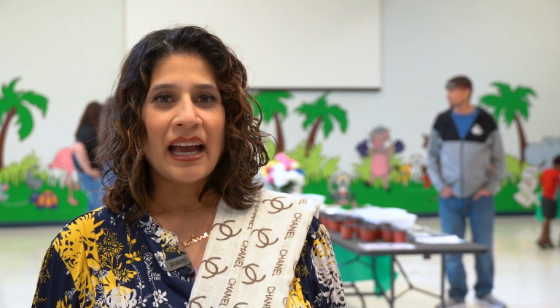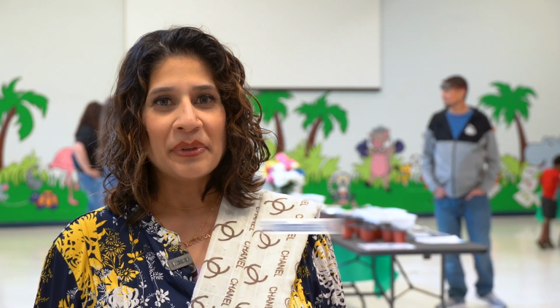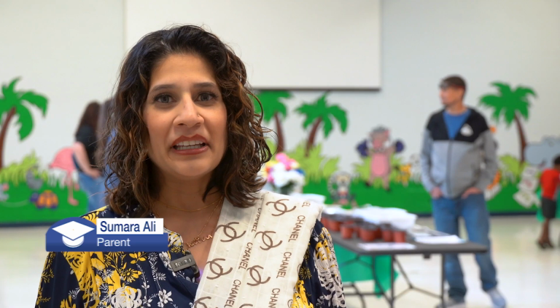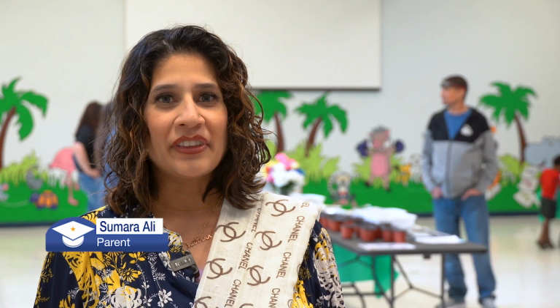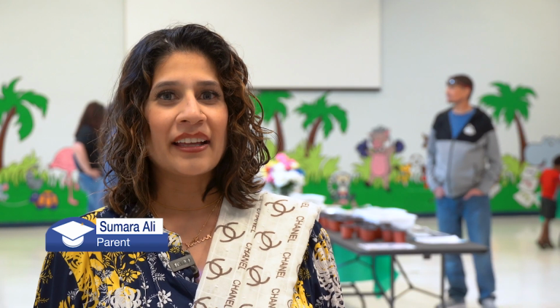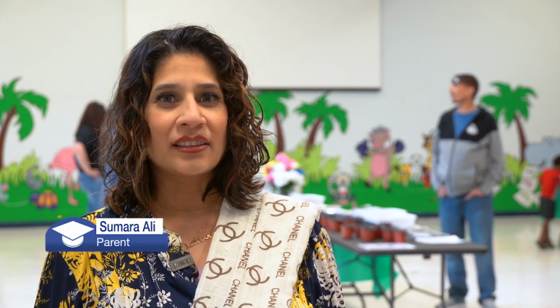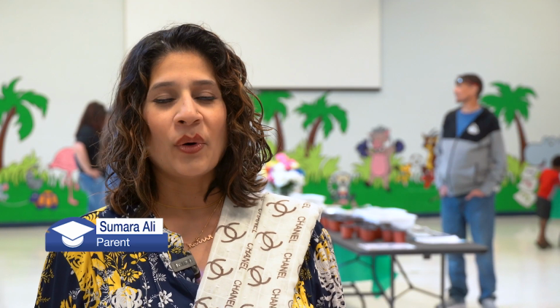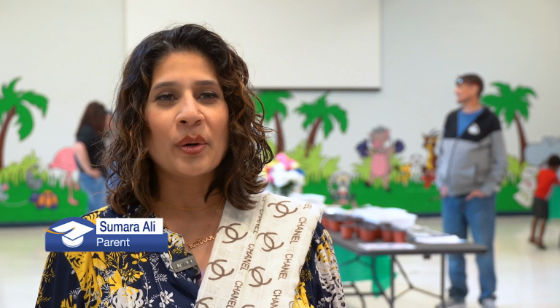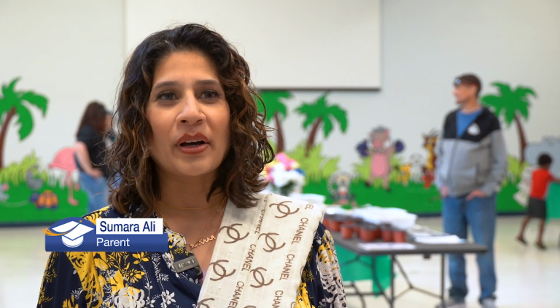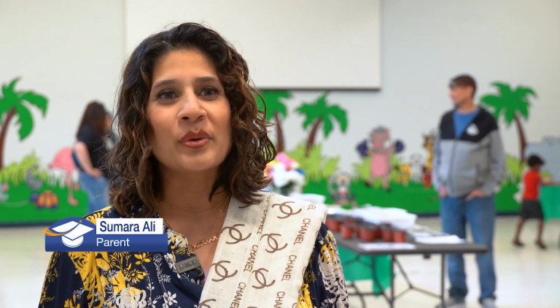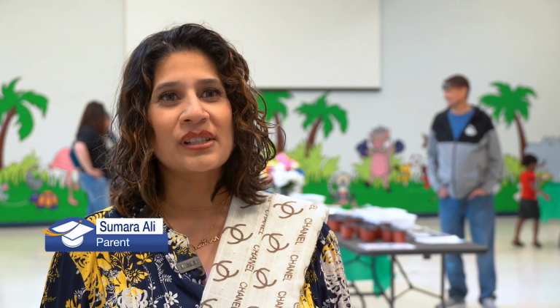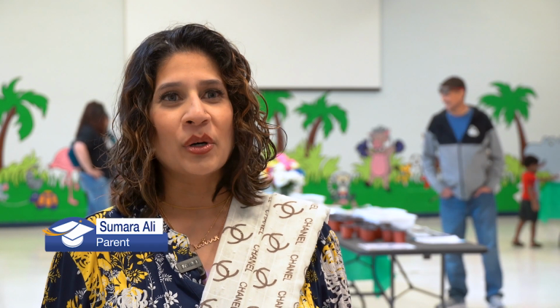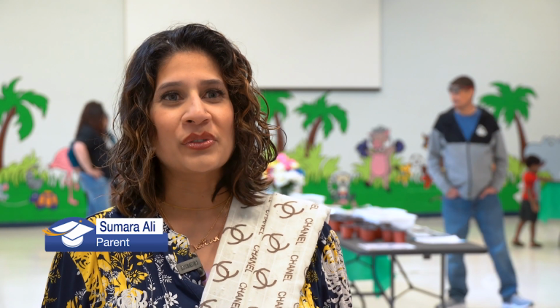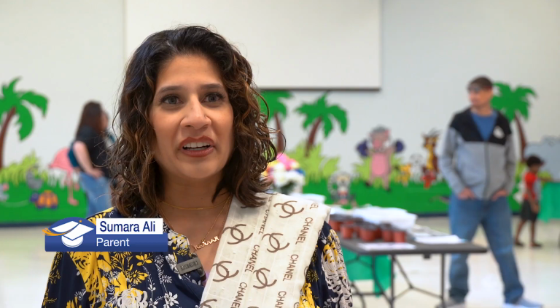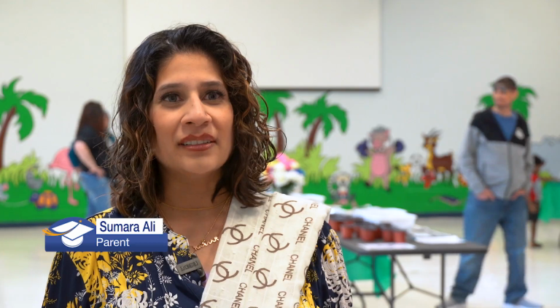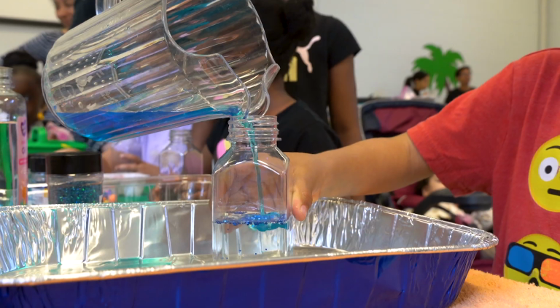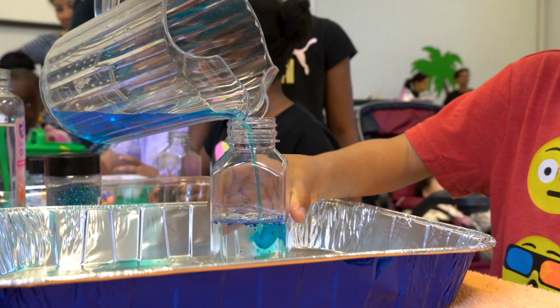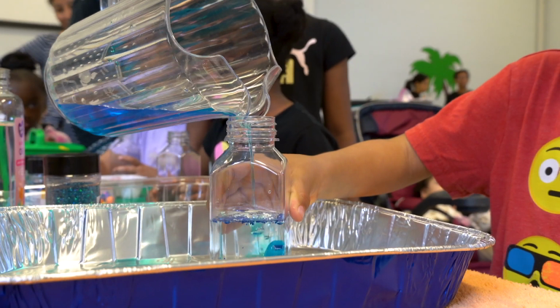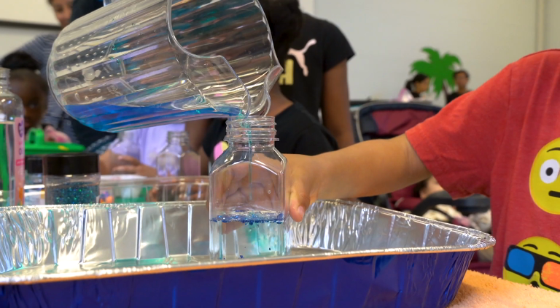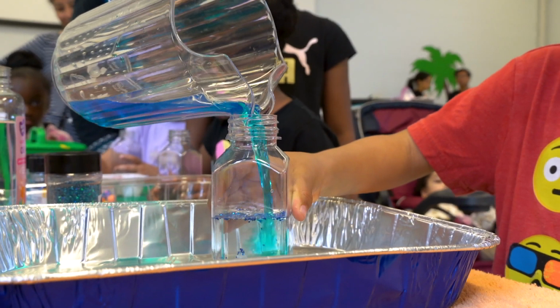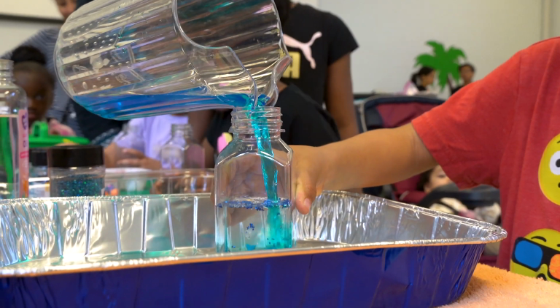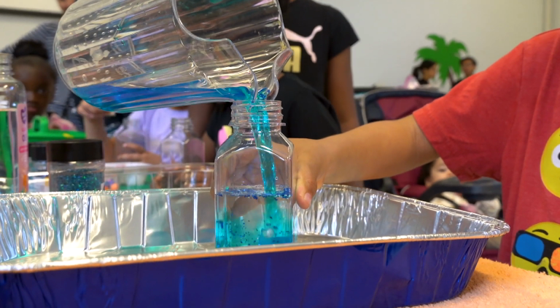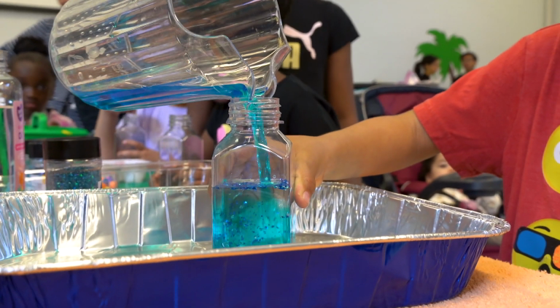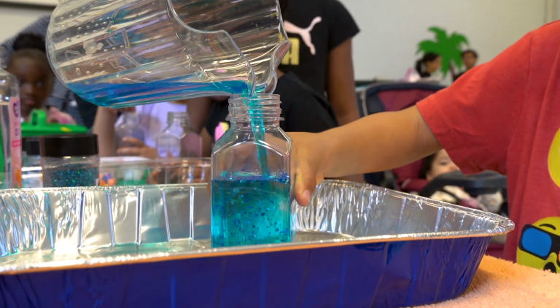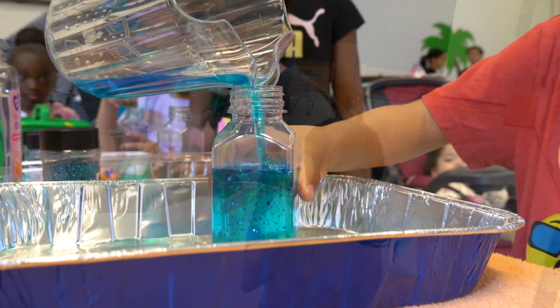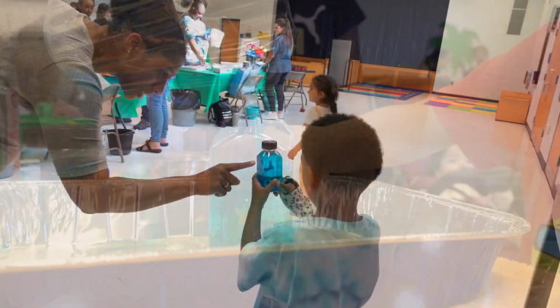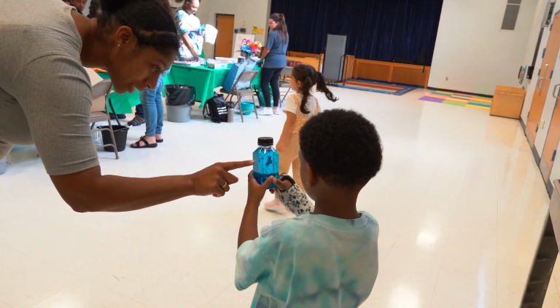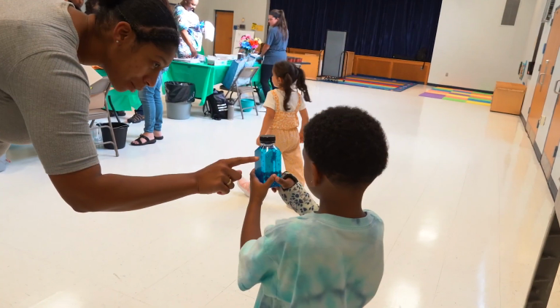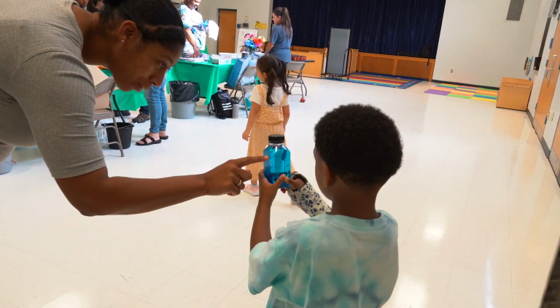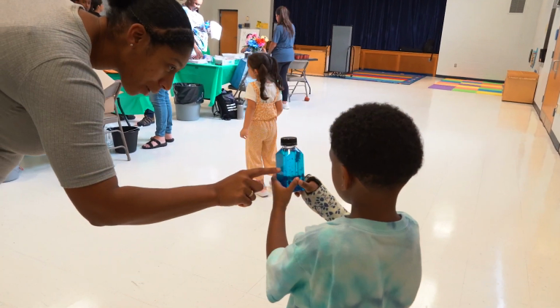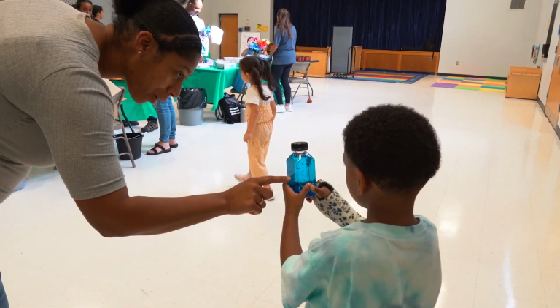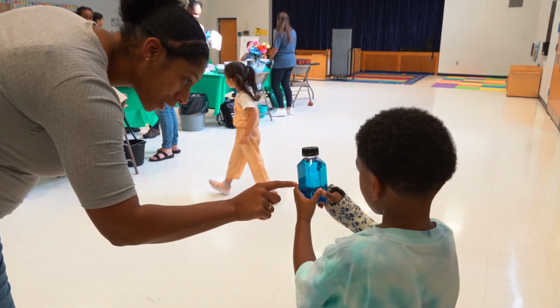I believe that the oil bottle was the most fun because it was the most creative, and it's like a keepsake for the kids.